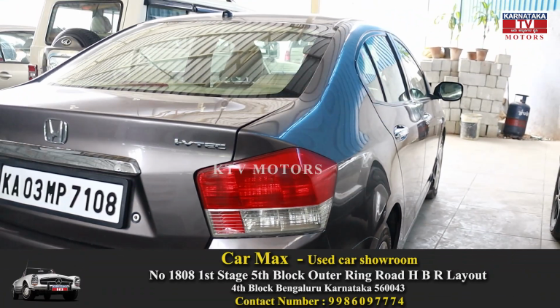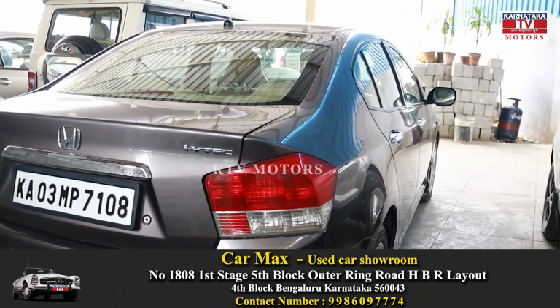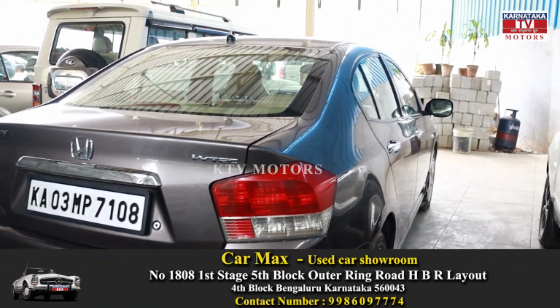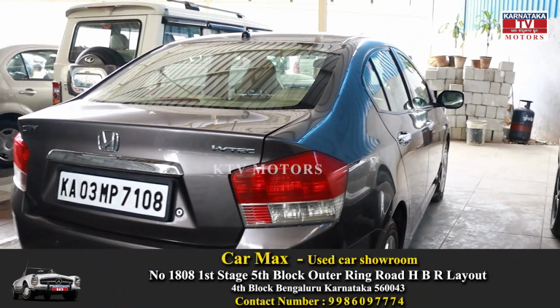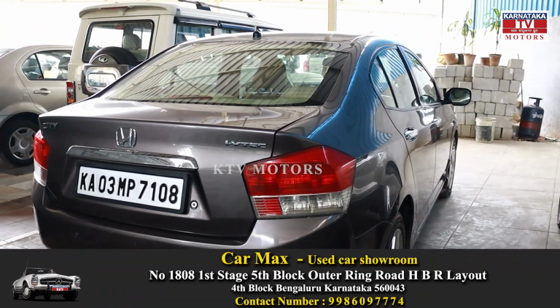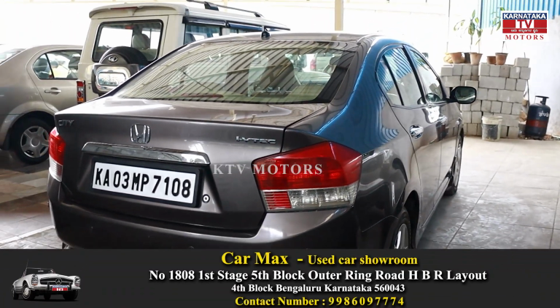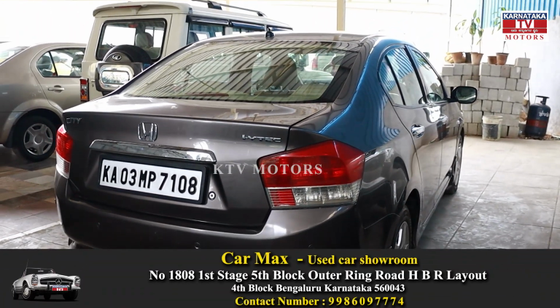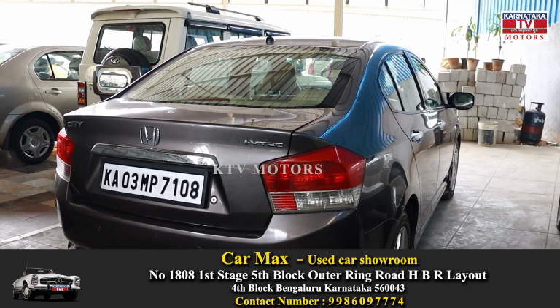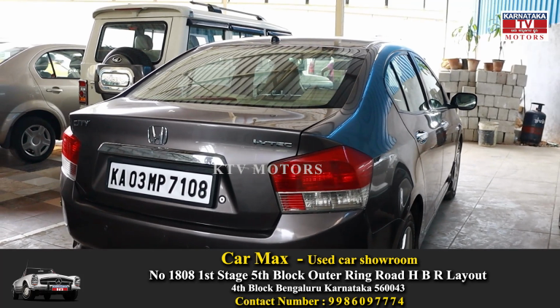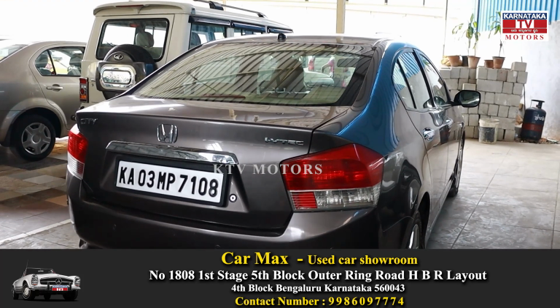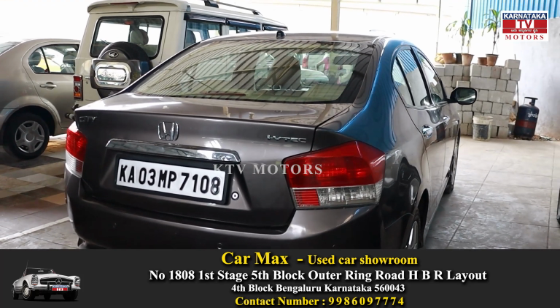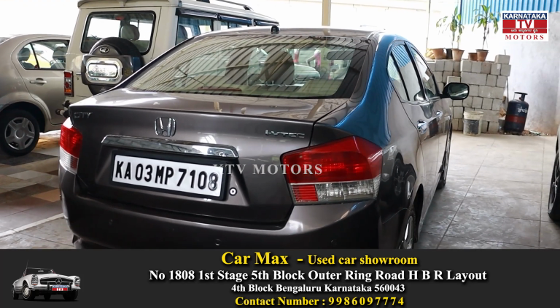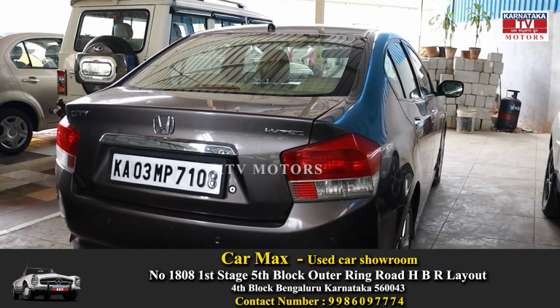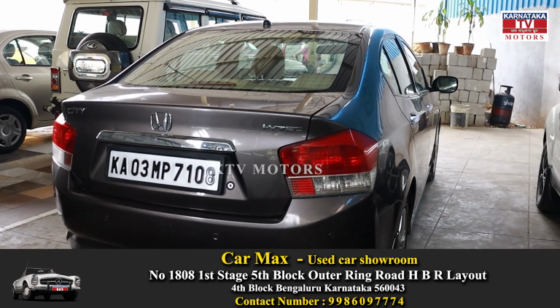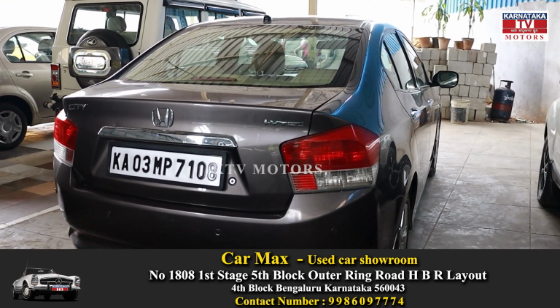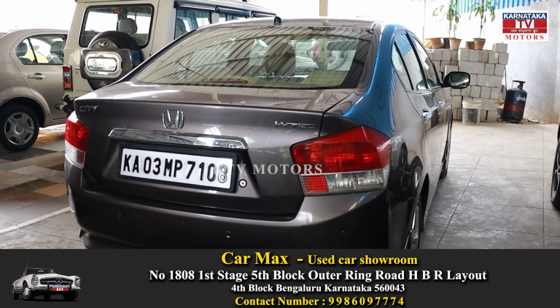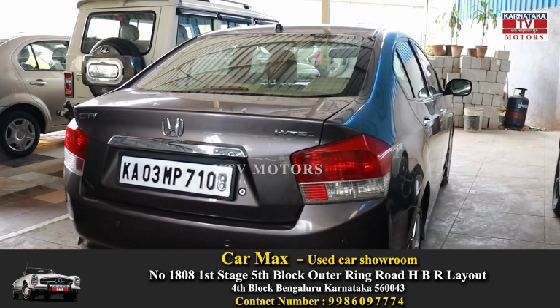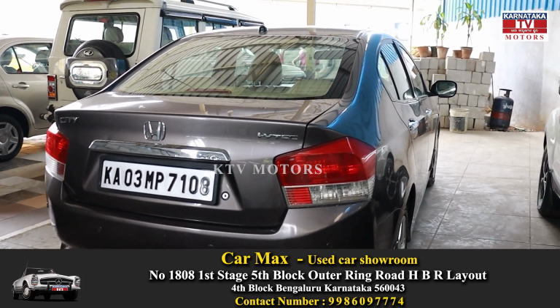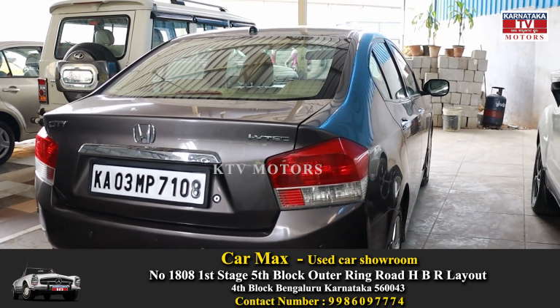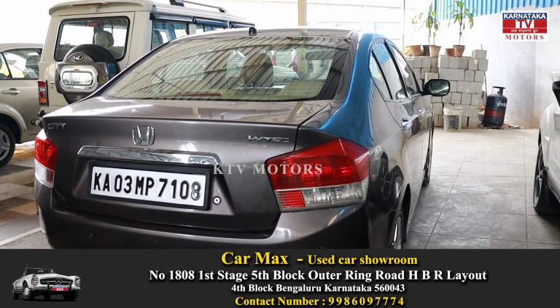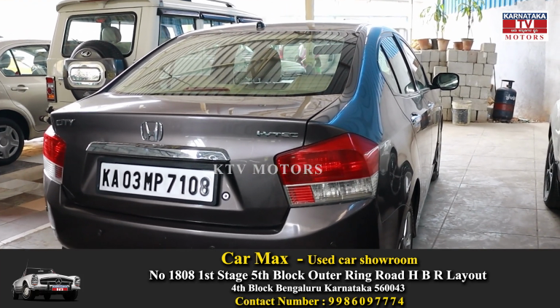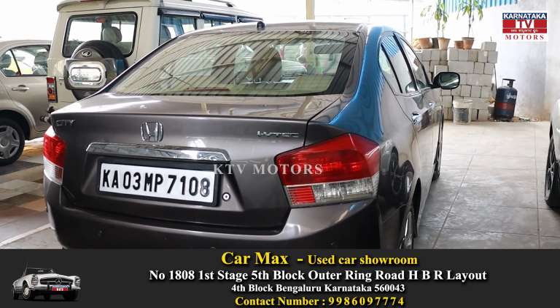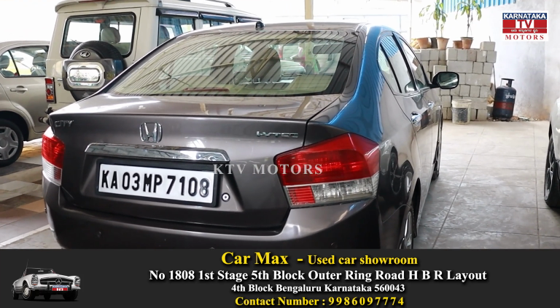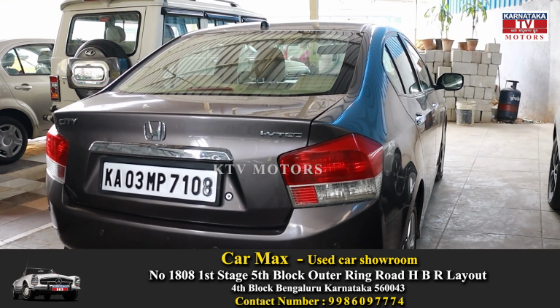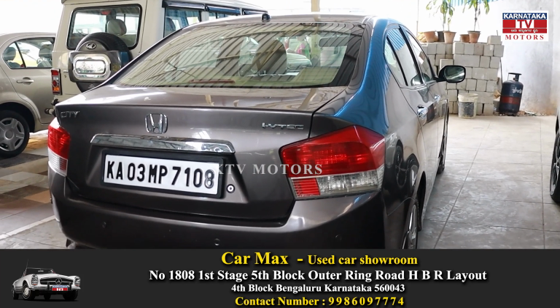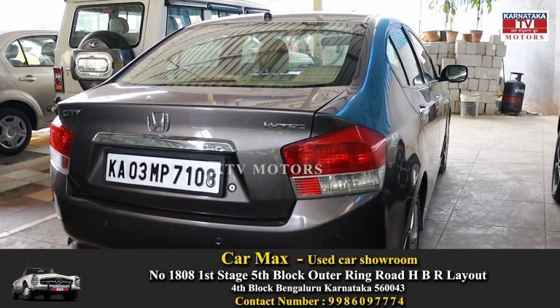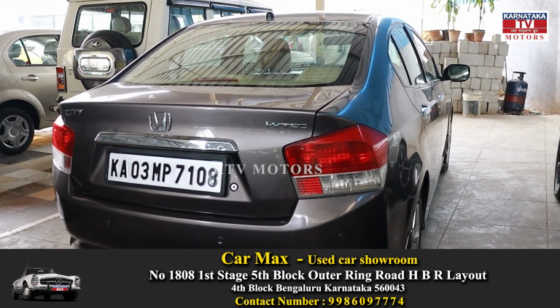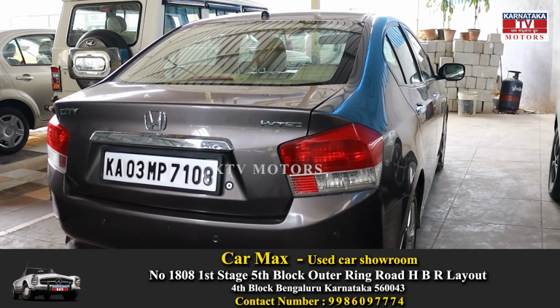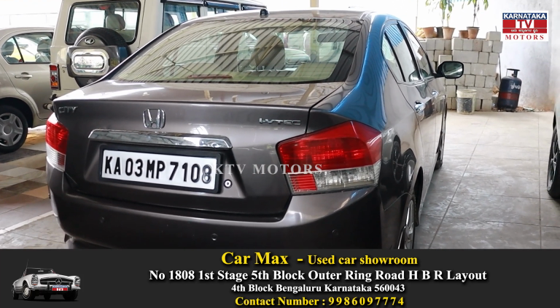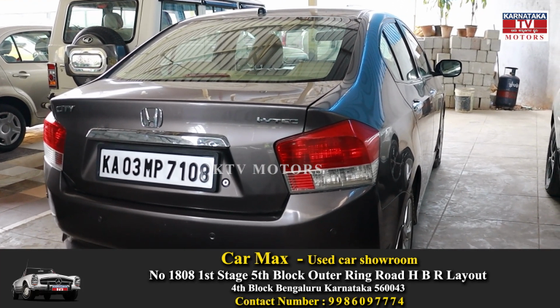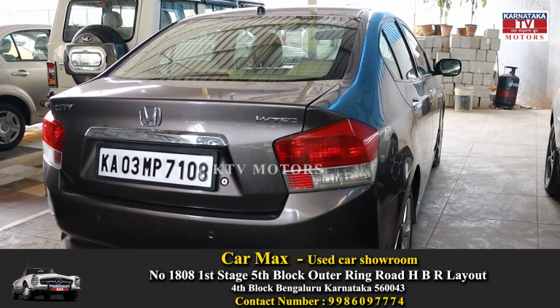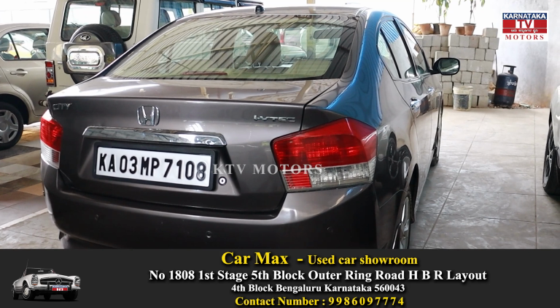This car is priced at 4,75,000. How is it? This car is at 68,000.